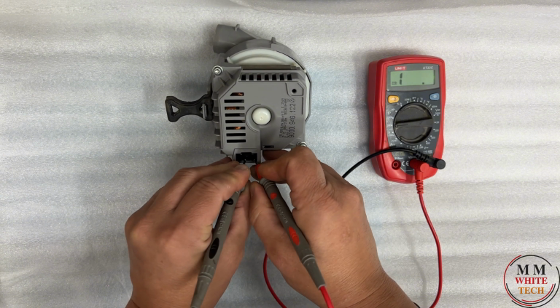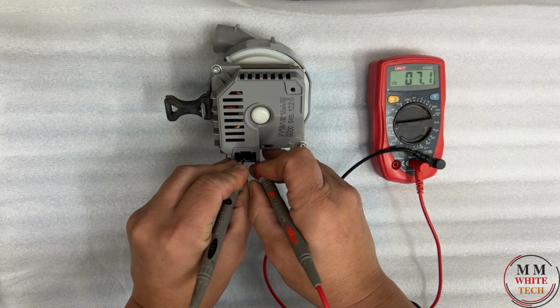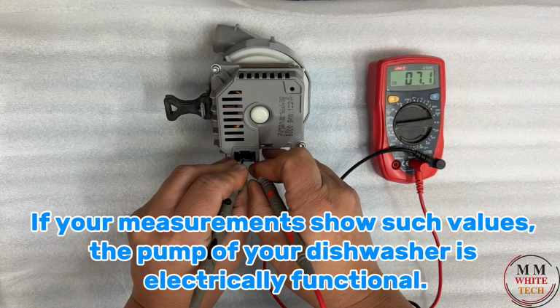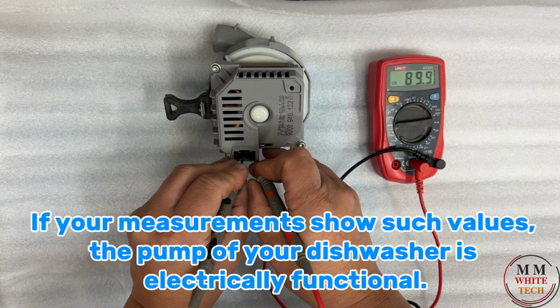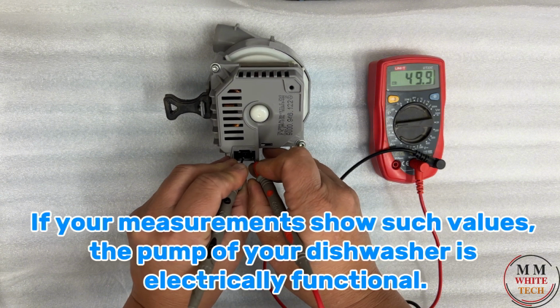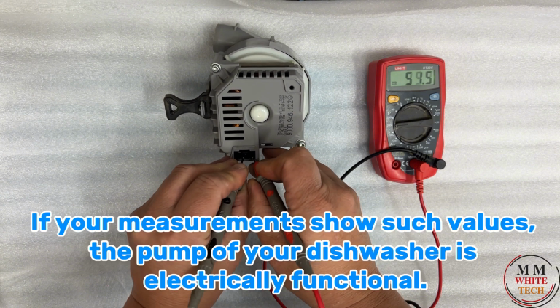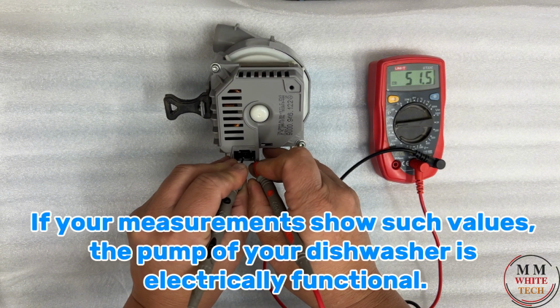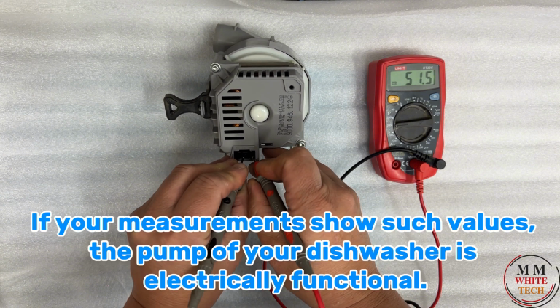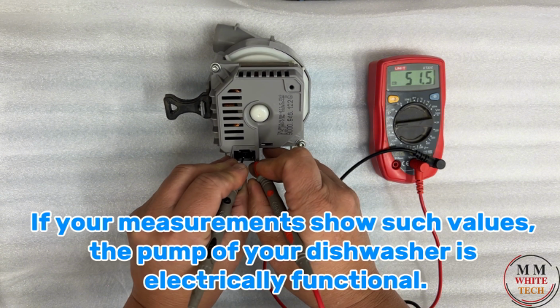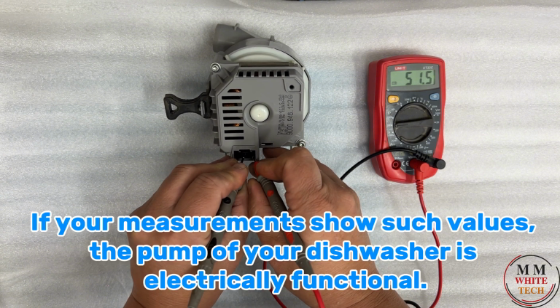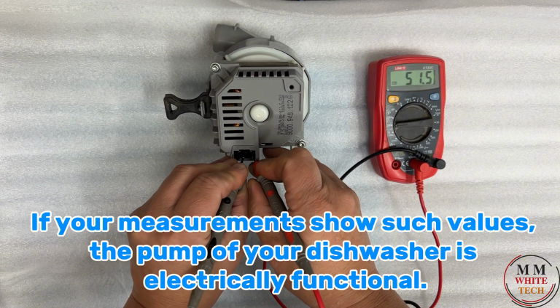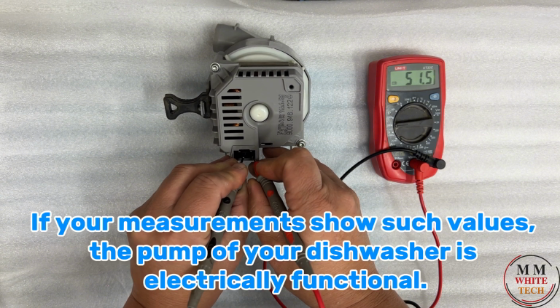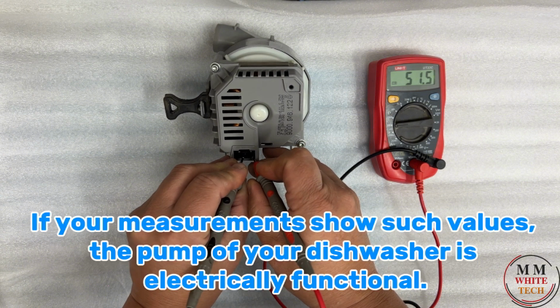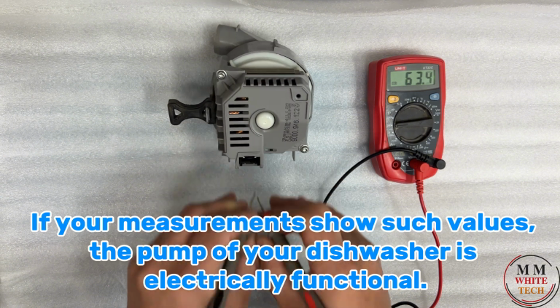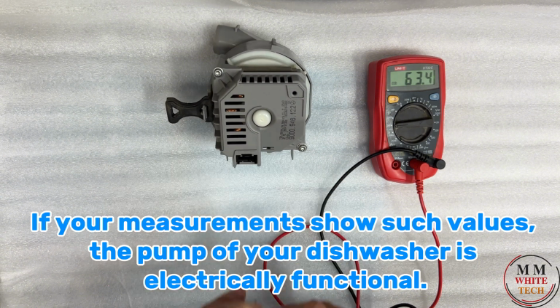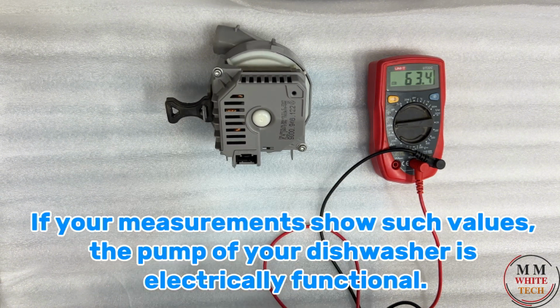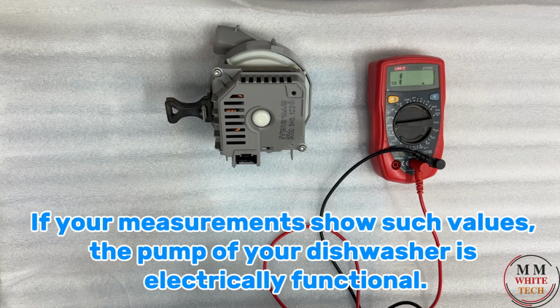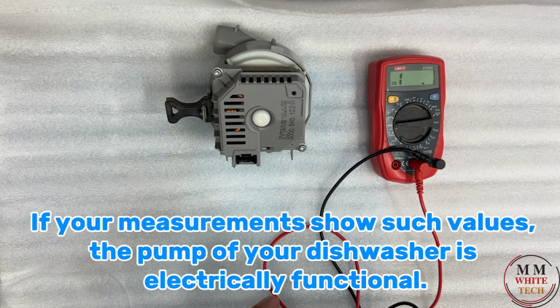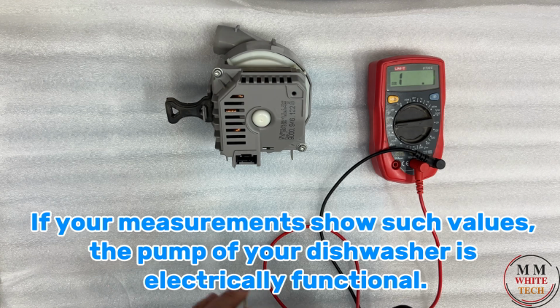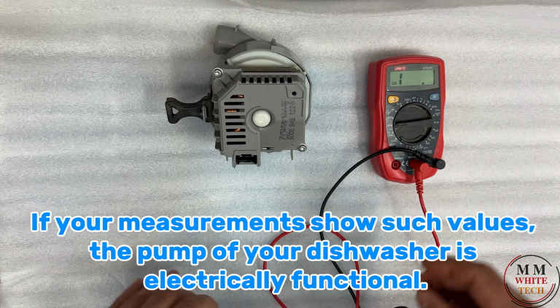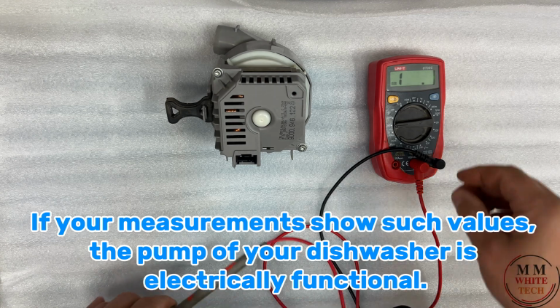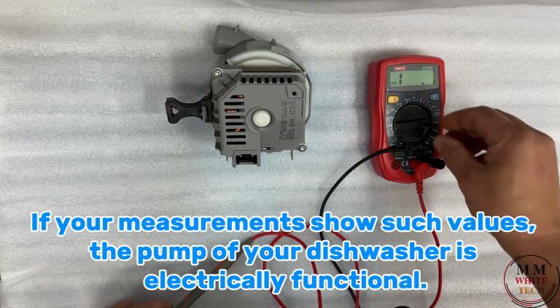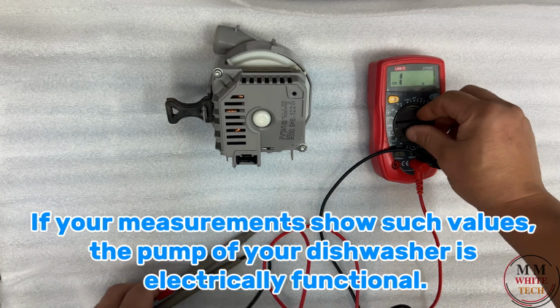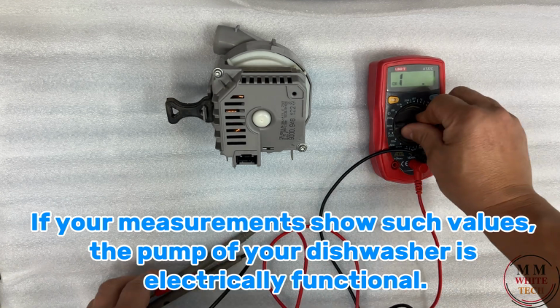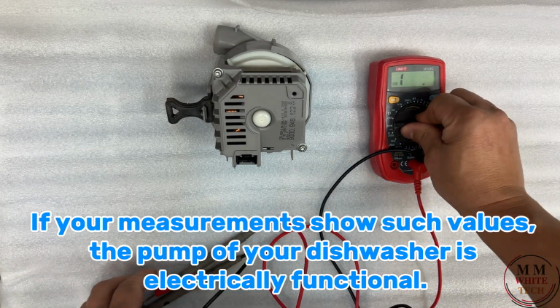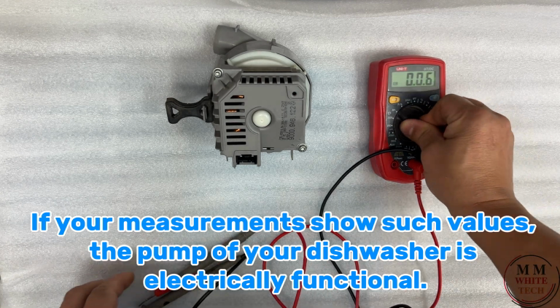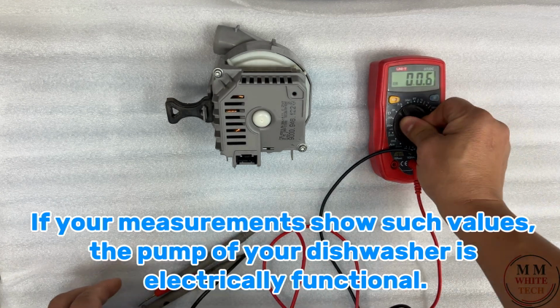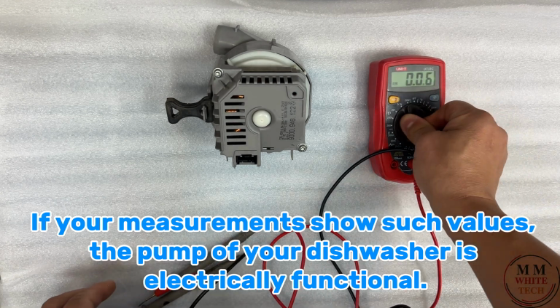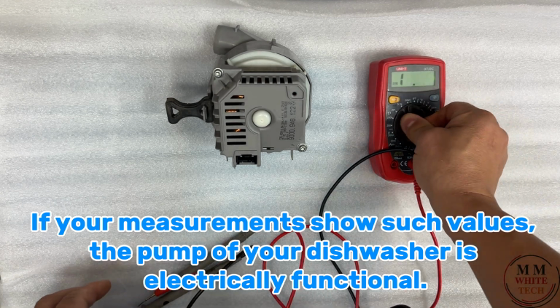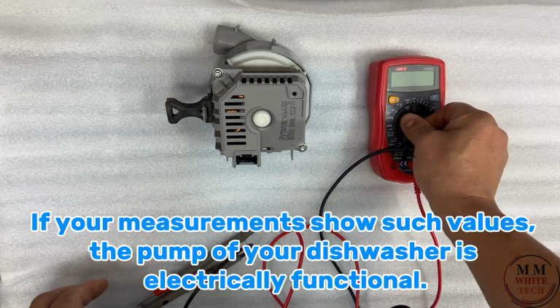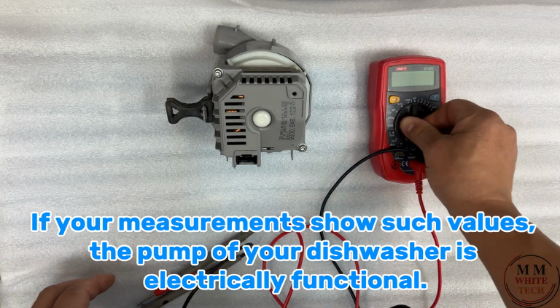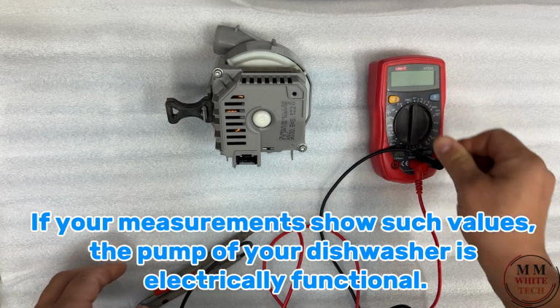If your measurements show such values, the pump of your dishwasher is electrically functional.